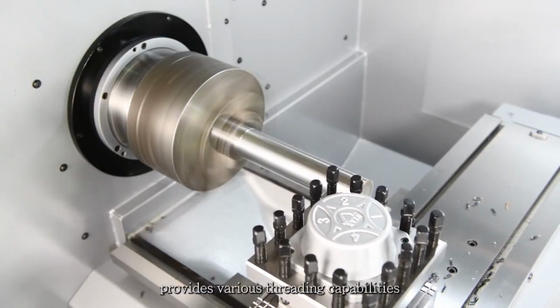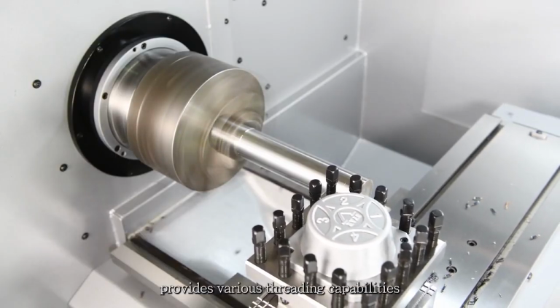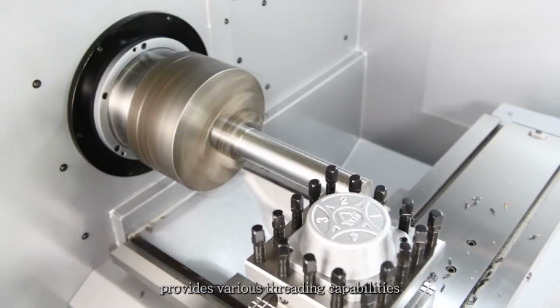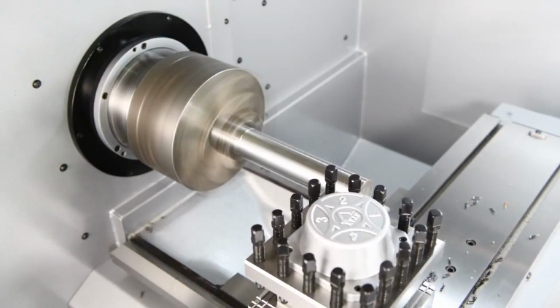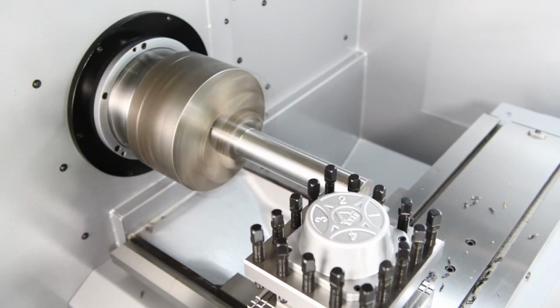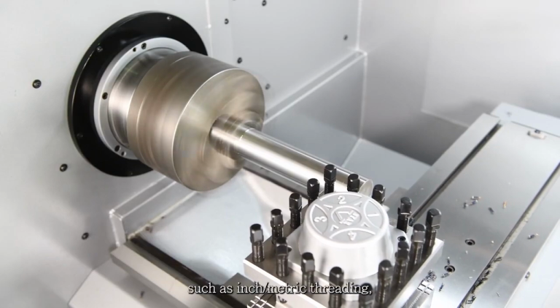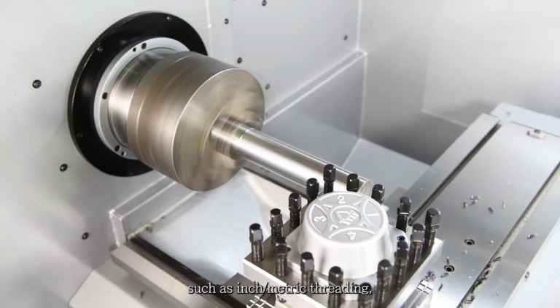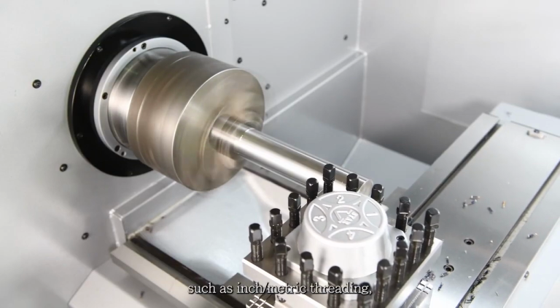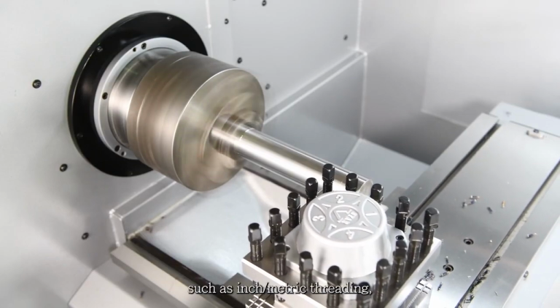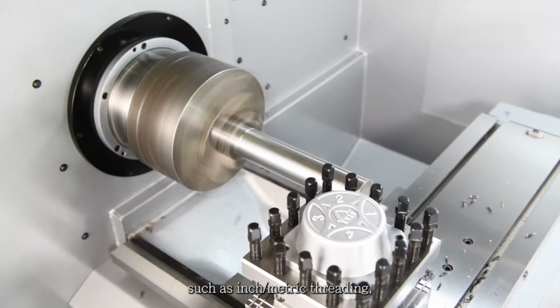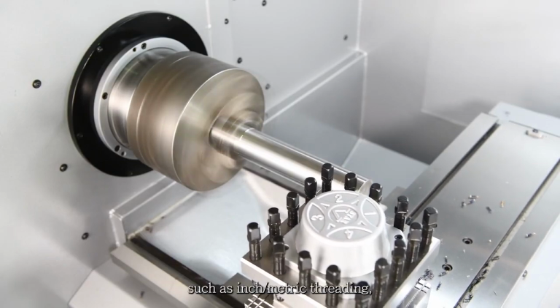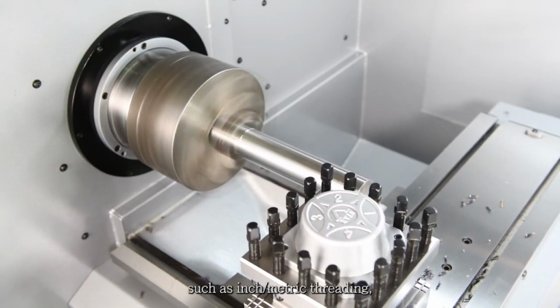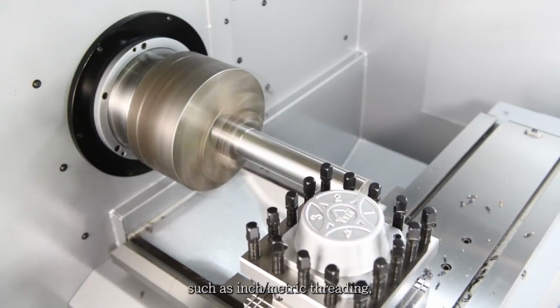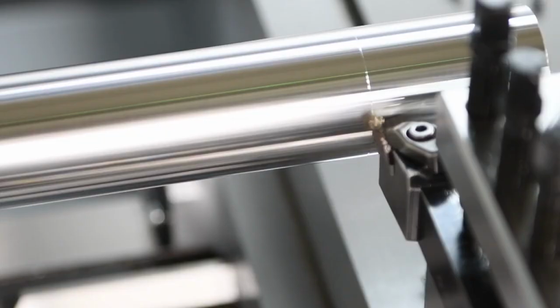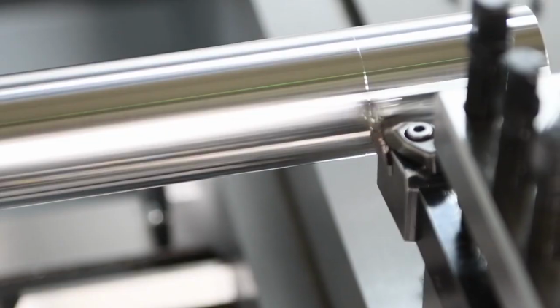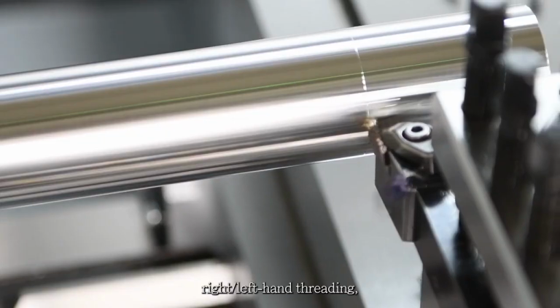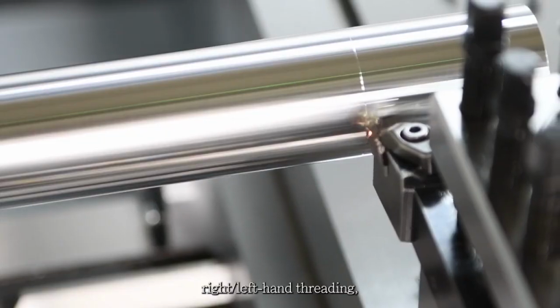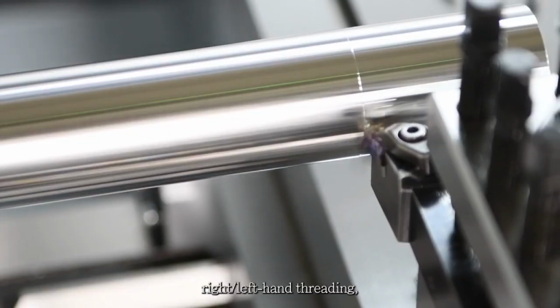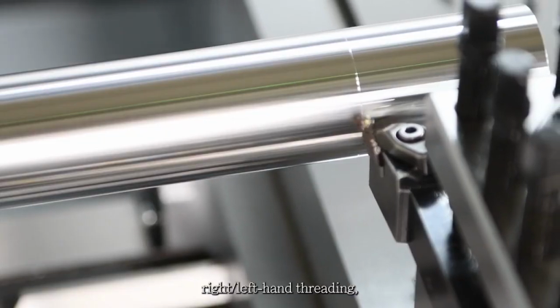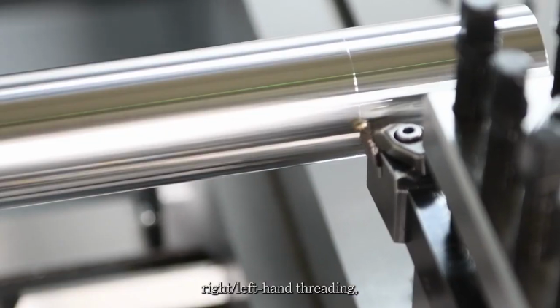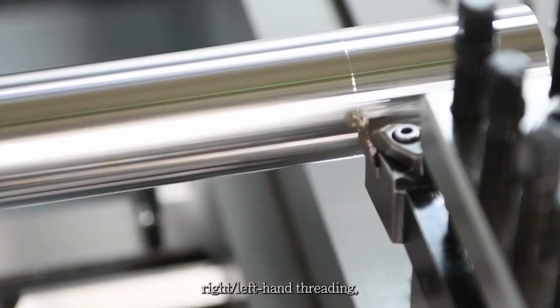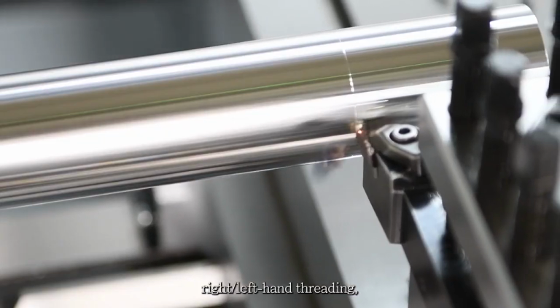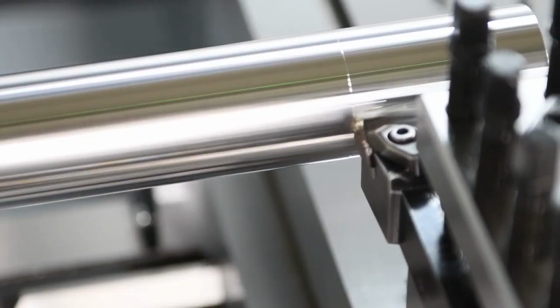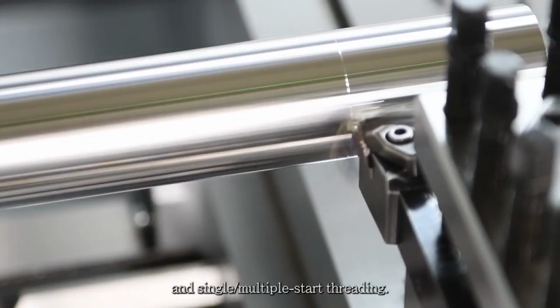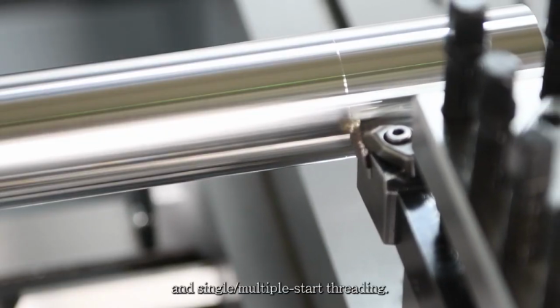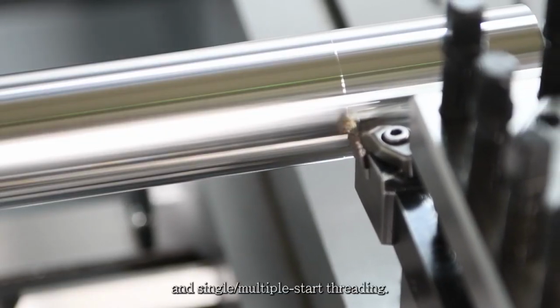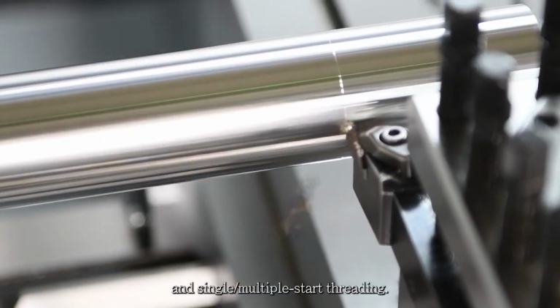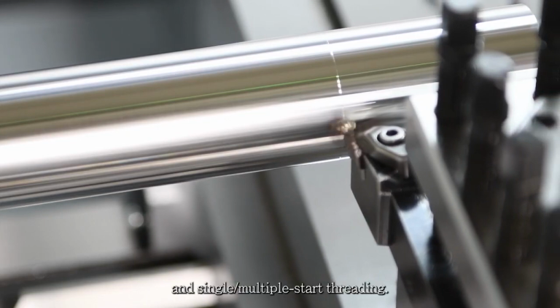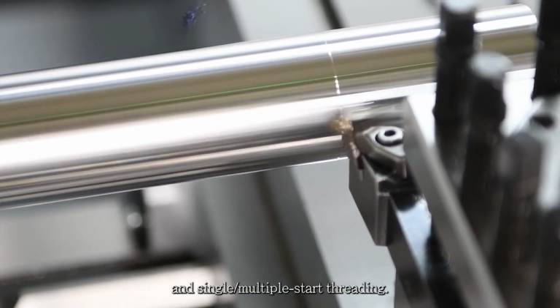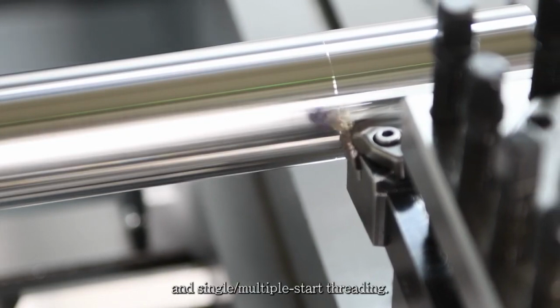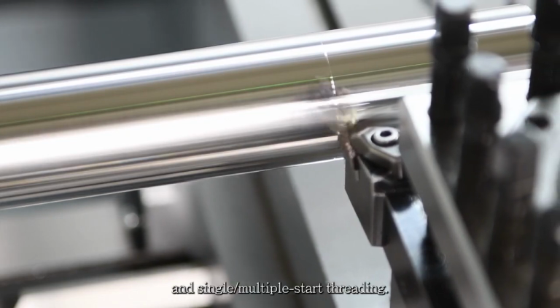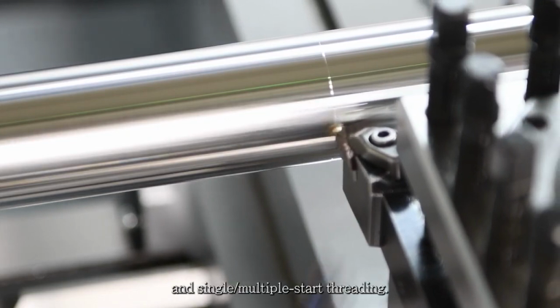The Sharp TCF Series provides various threading capabilities, such as inch metric threading, right left hand threading, and single multiple start threading.